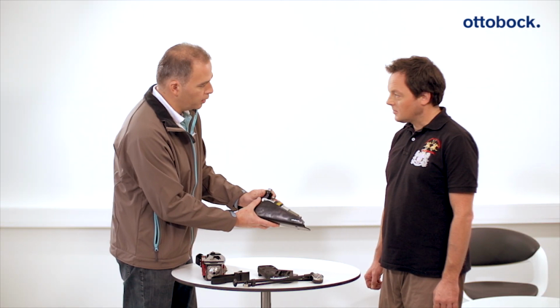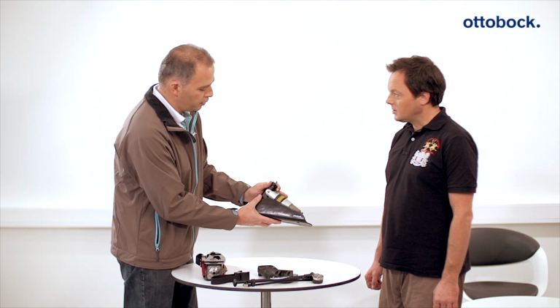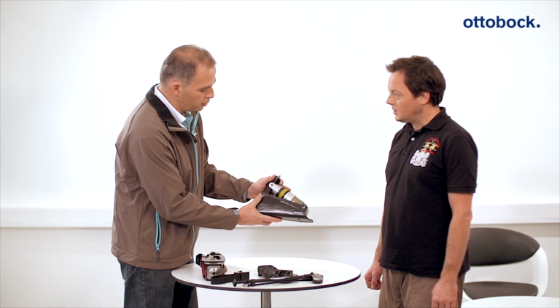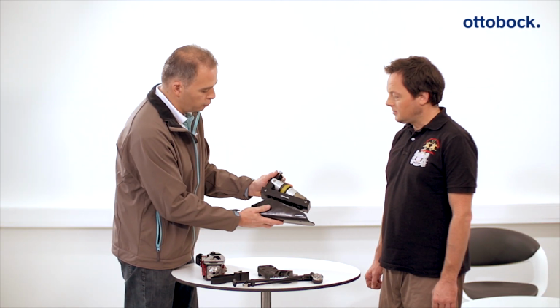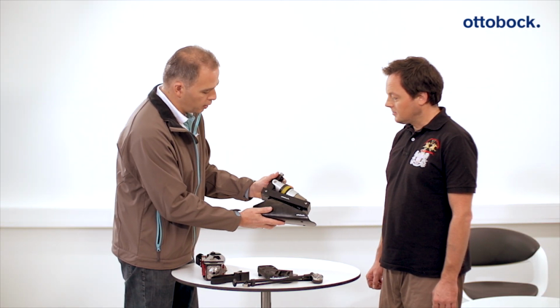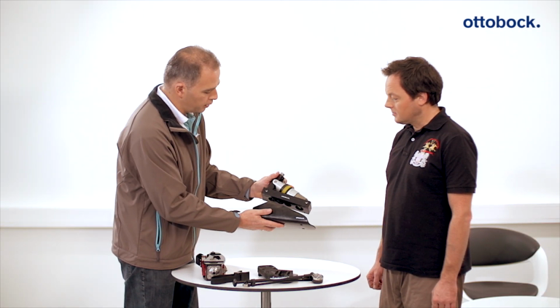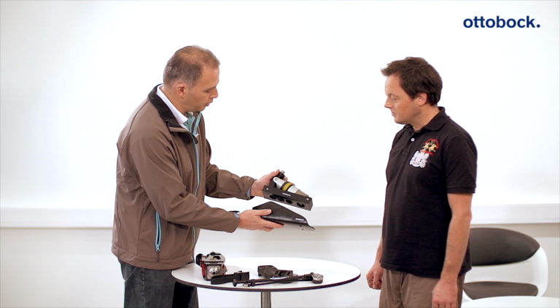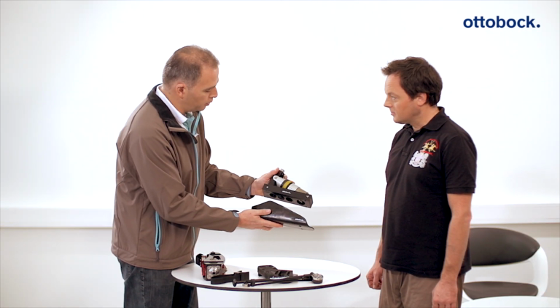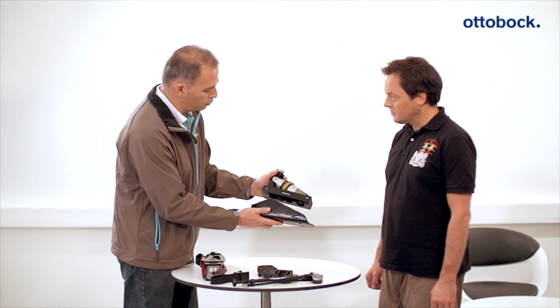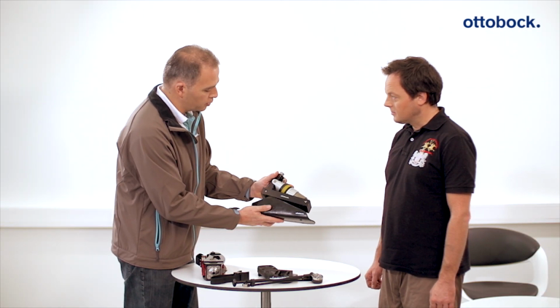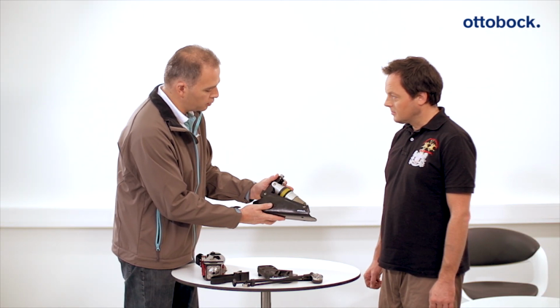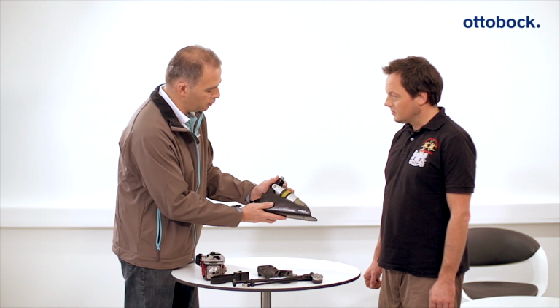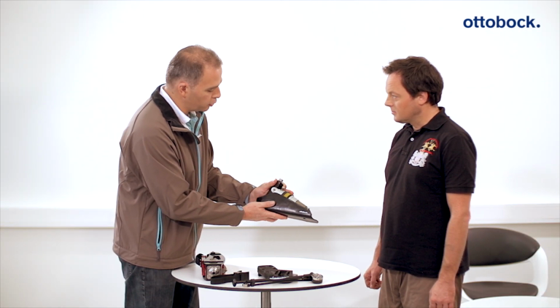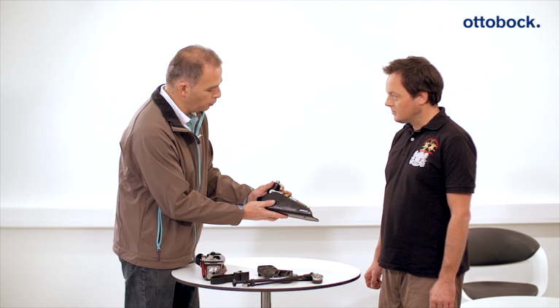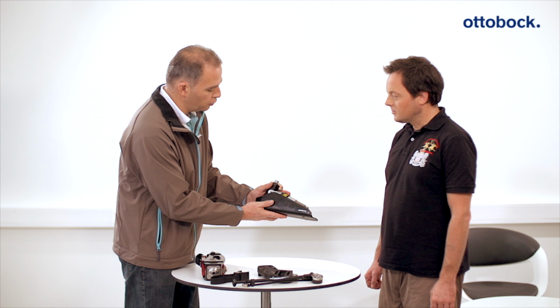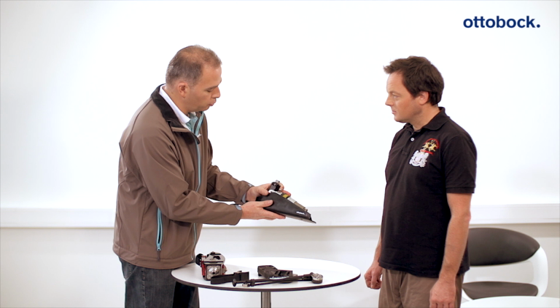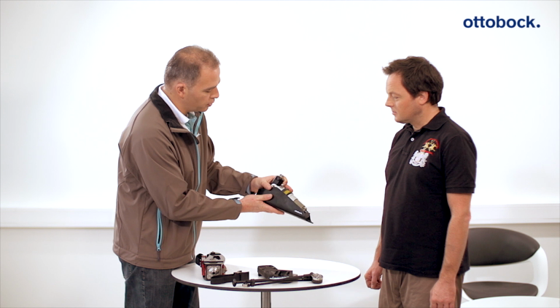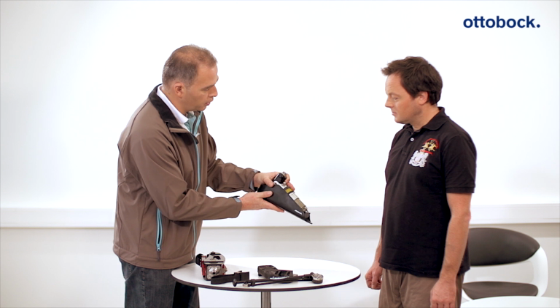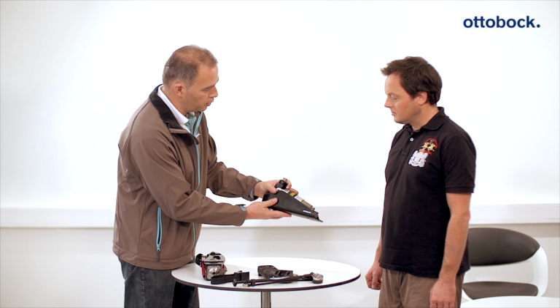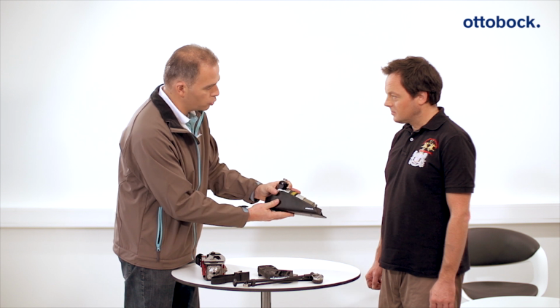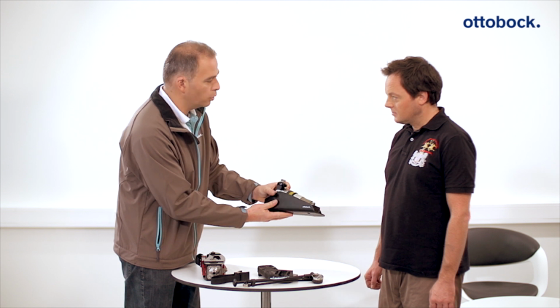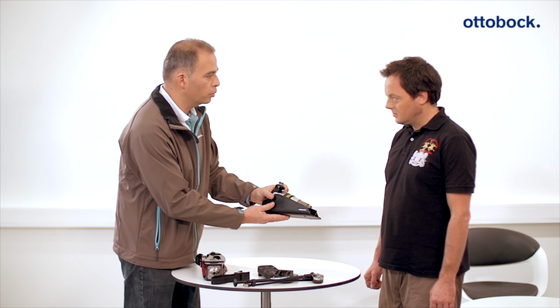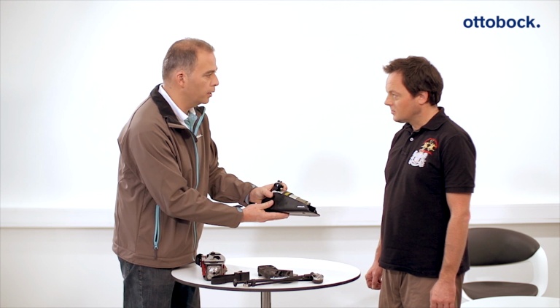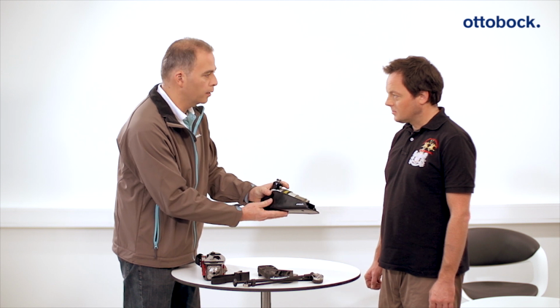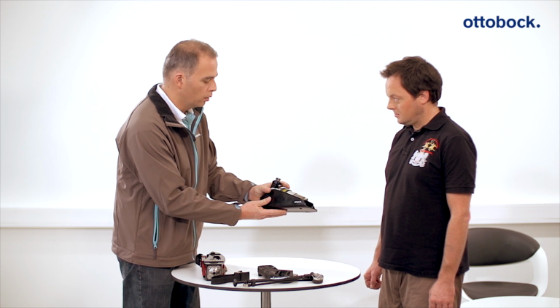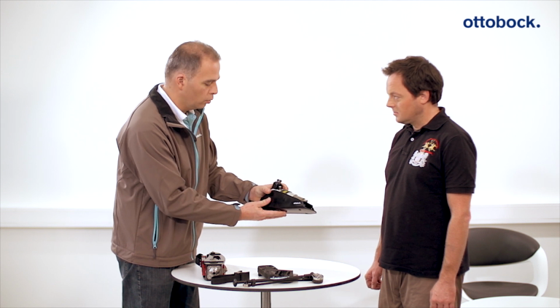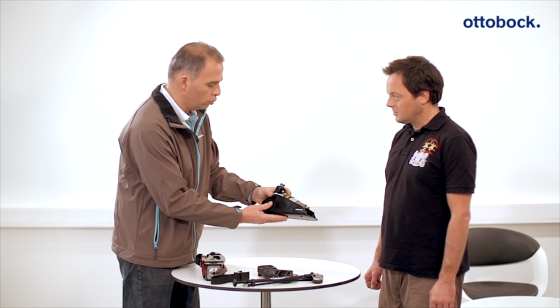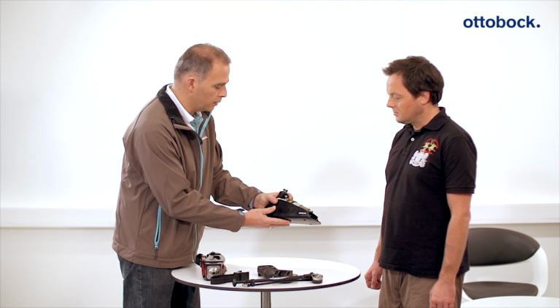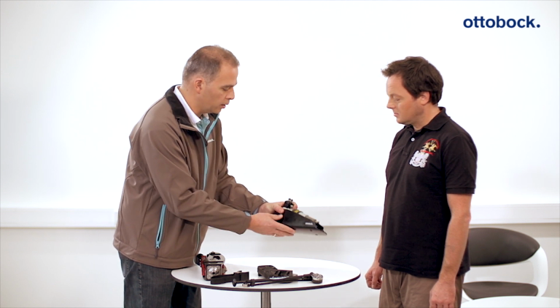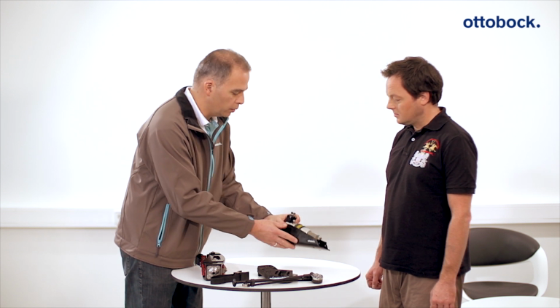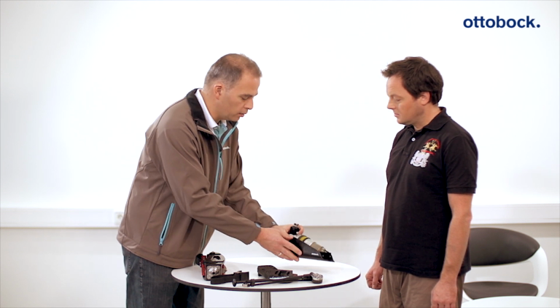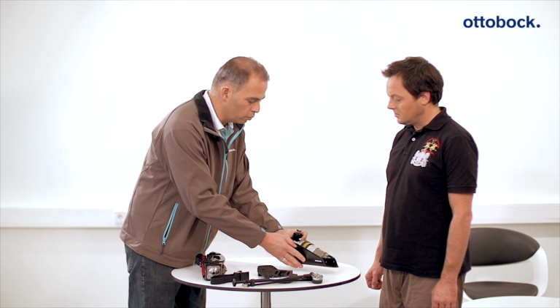For snowboarding, the prosthetic foot can be equipped with a foot shell with a fit particularly suited to a snowboarding soft boot.